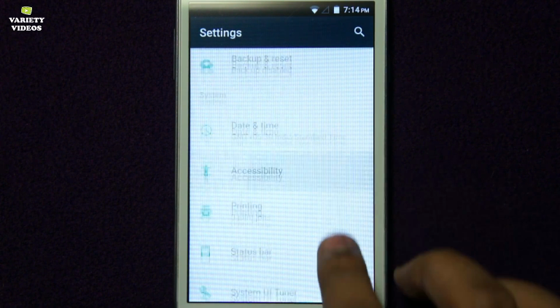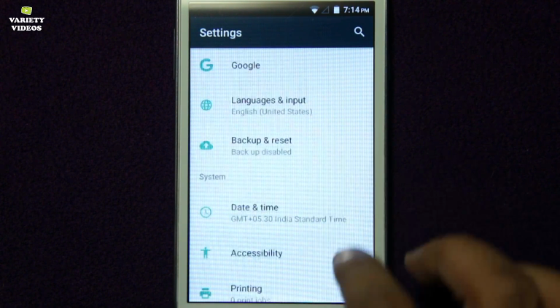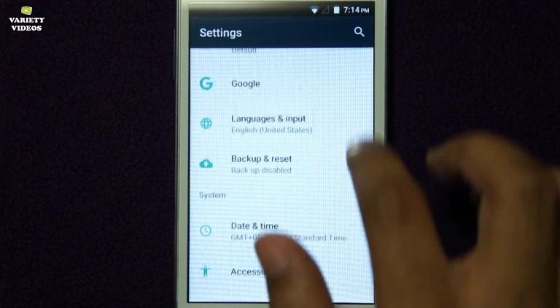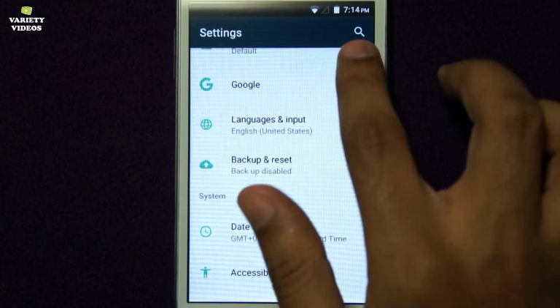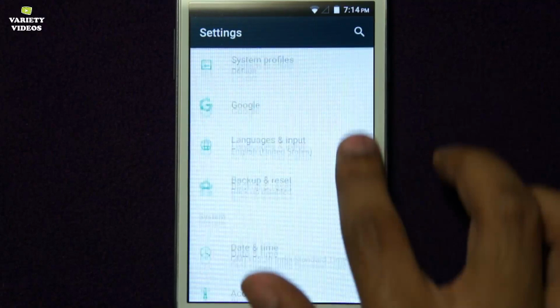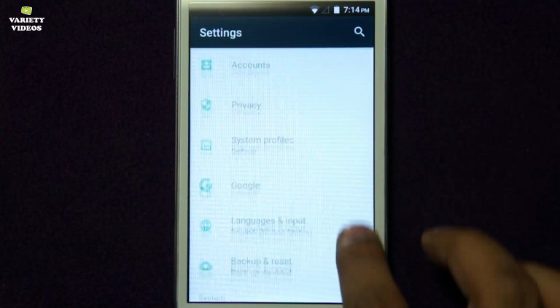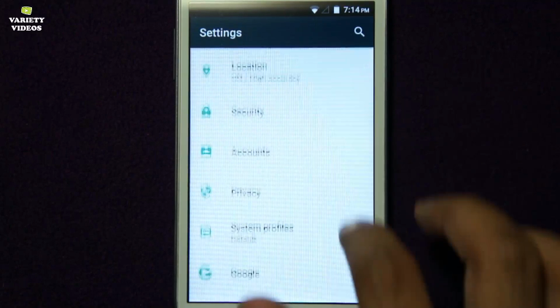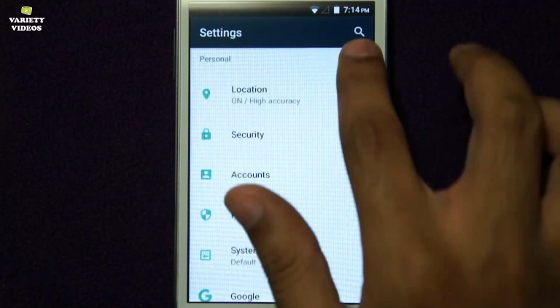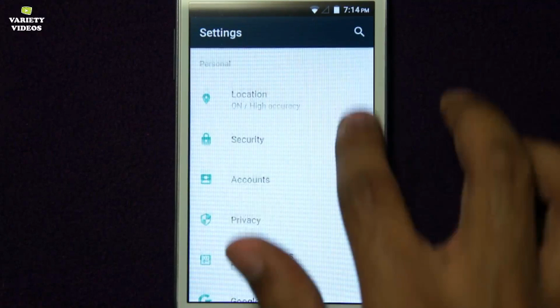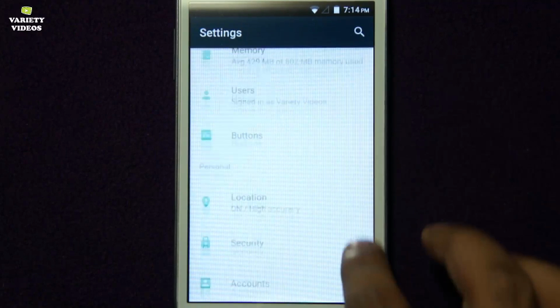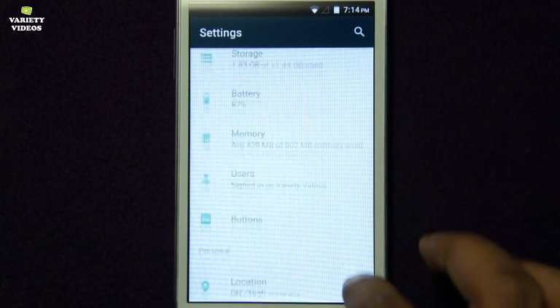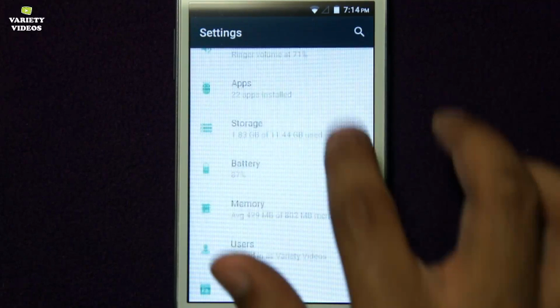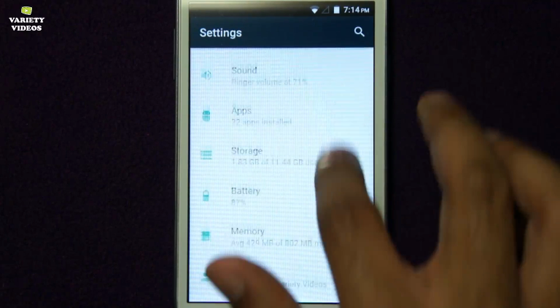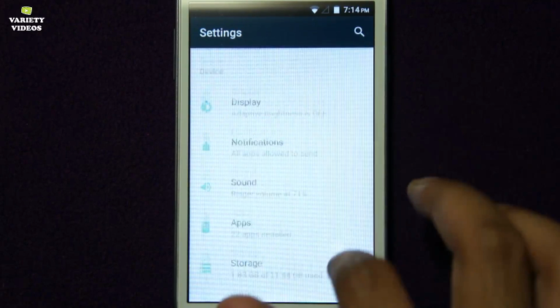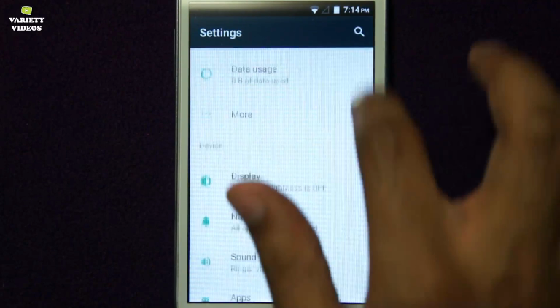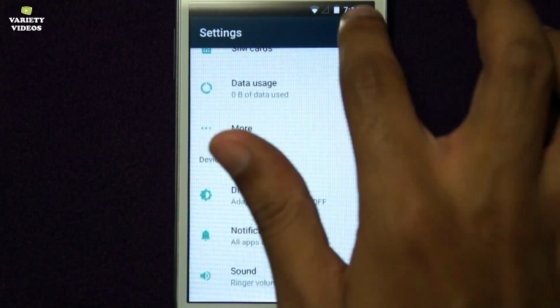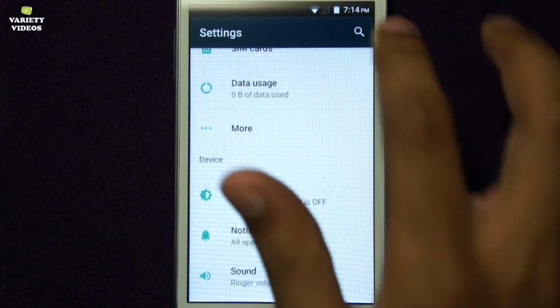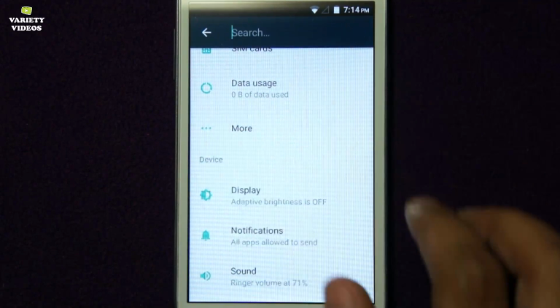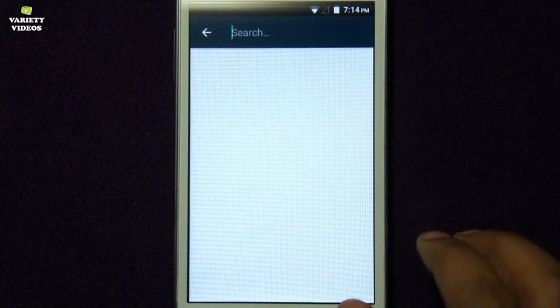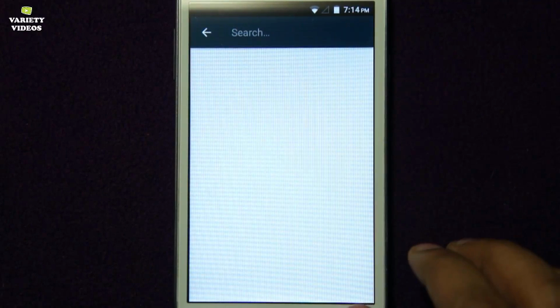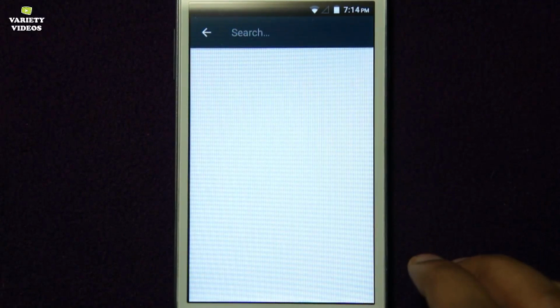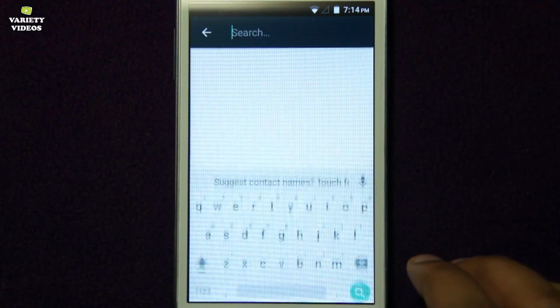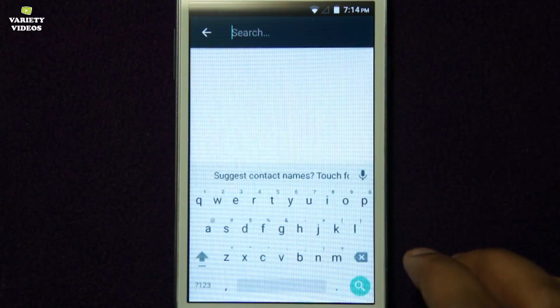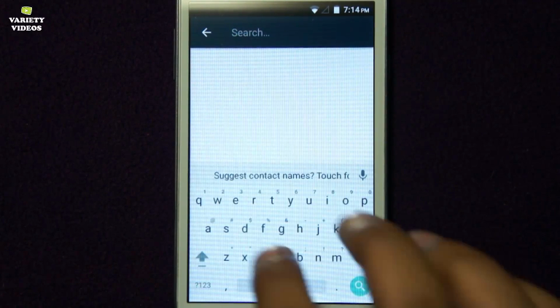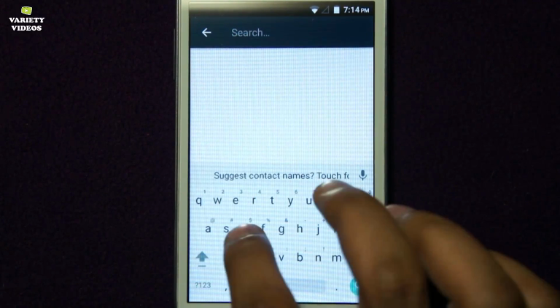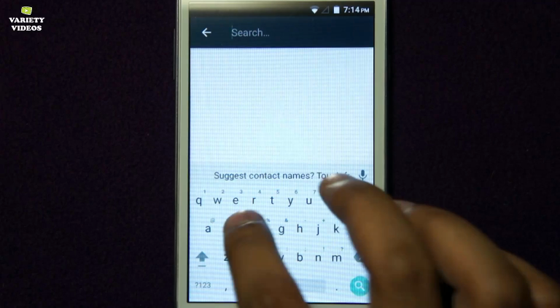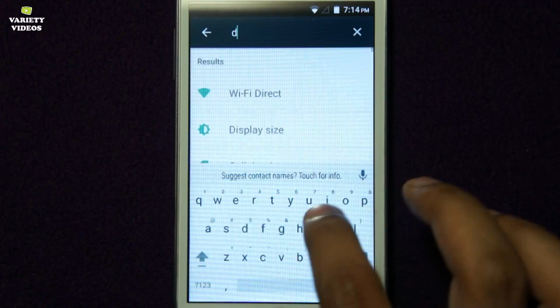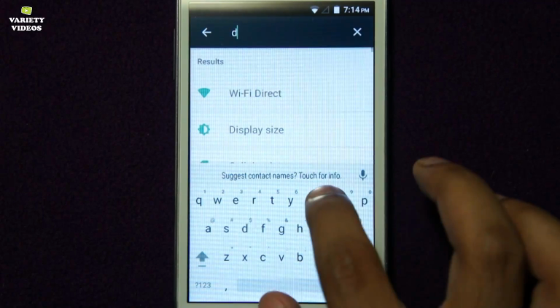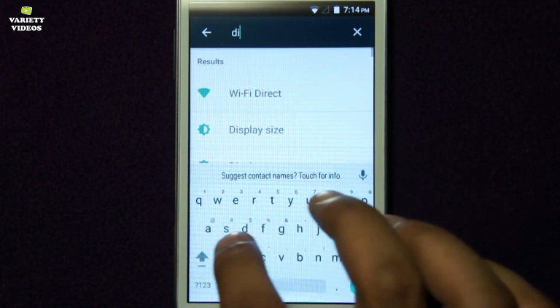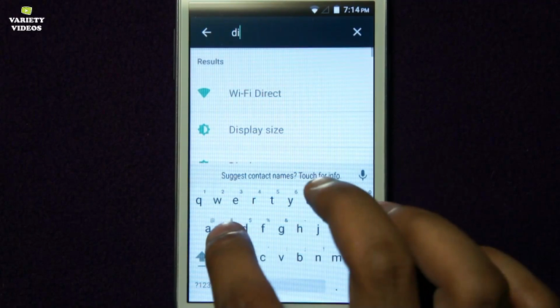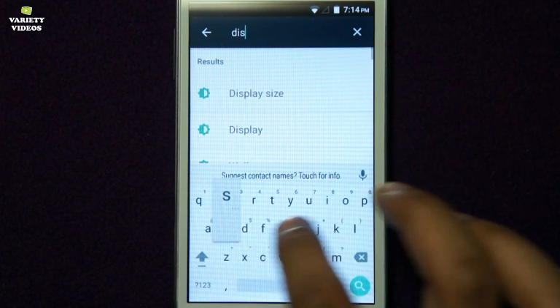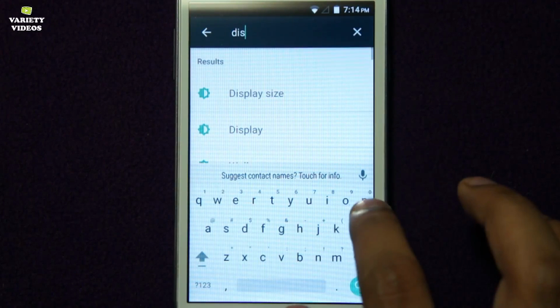Now let's see how to install, or you can say flash, the latest Android N on our Samsung Galaxy Grand Duos.